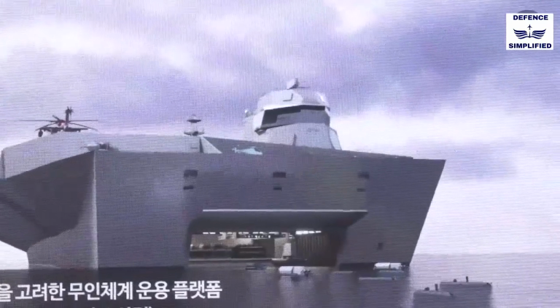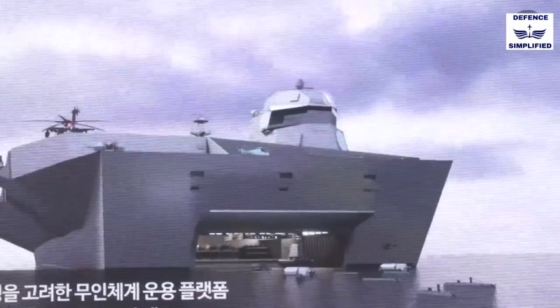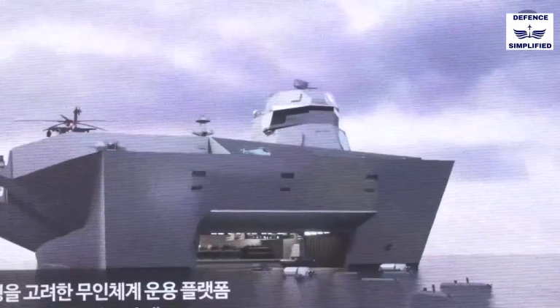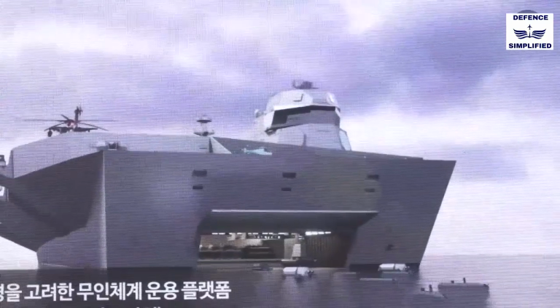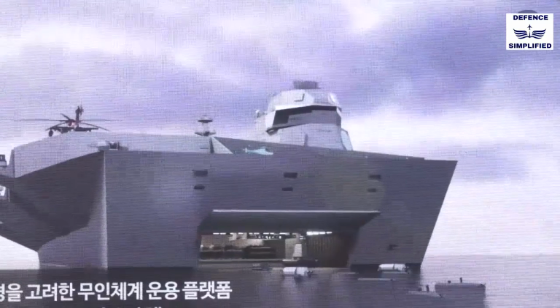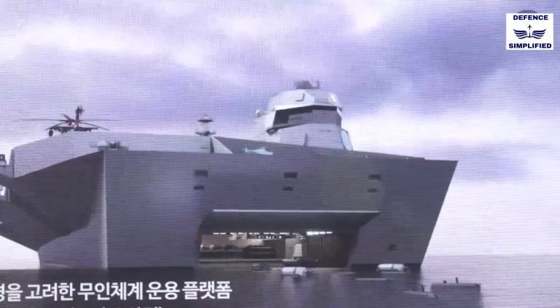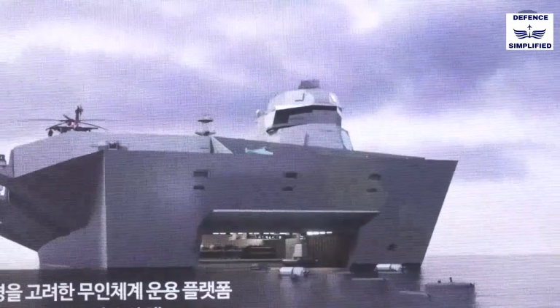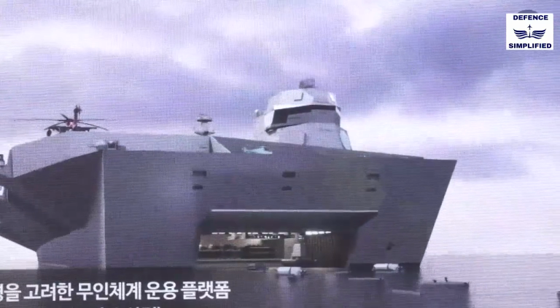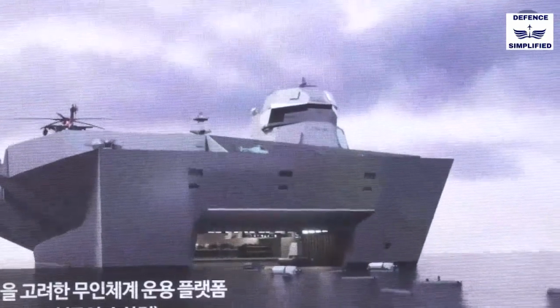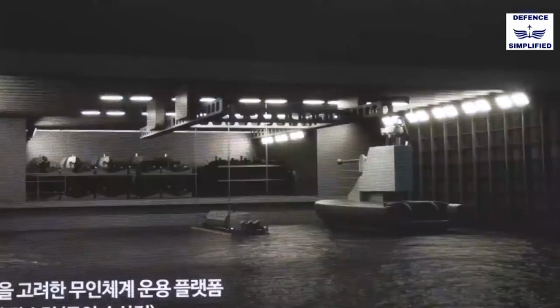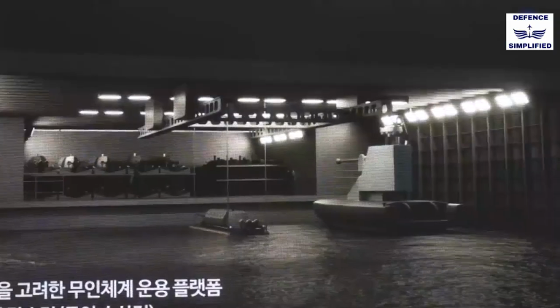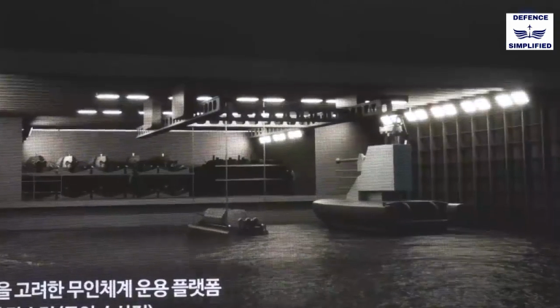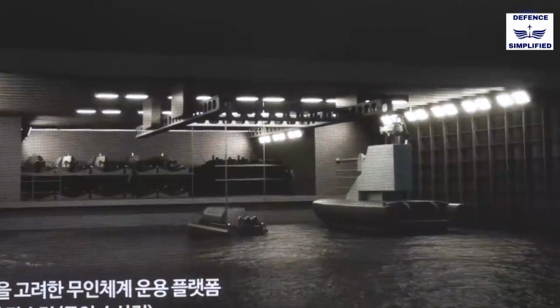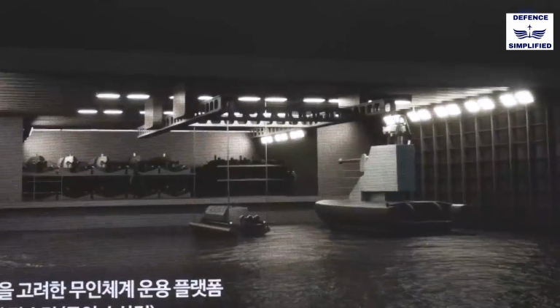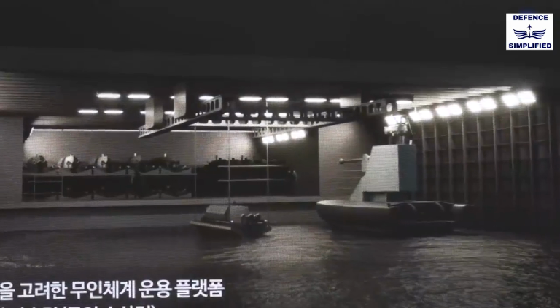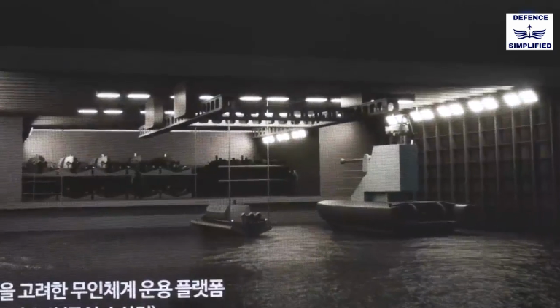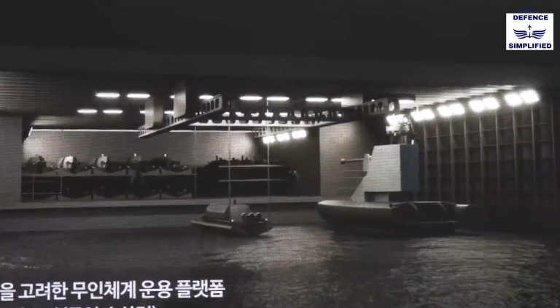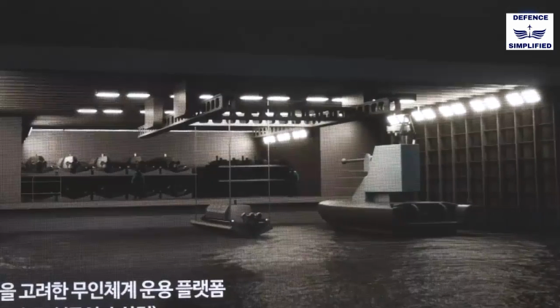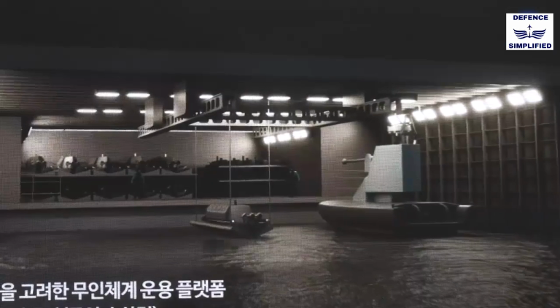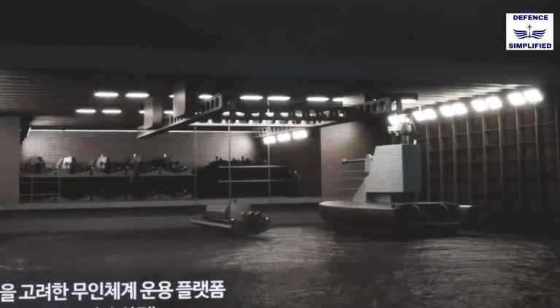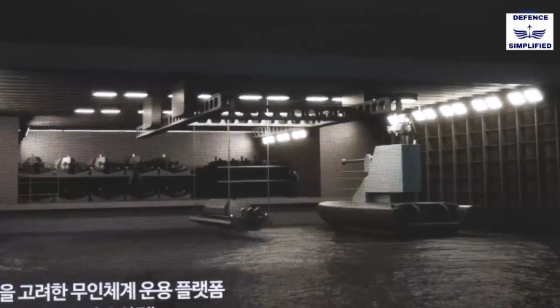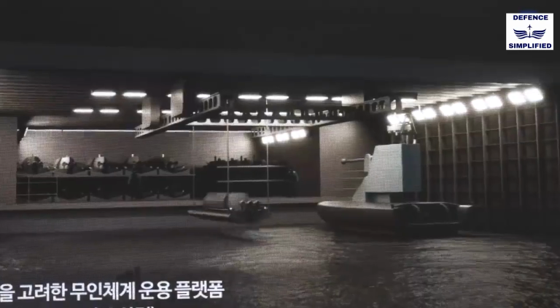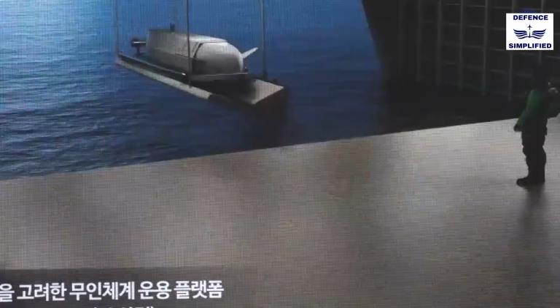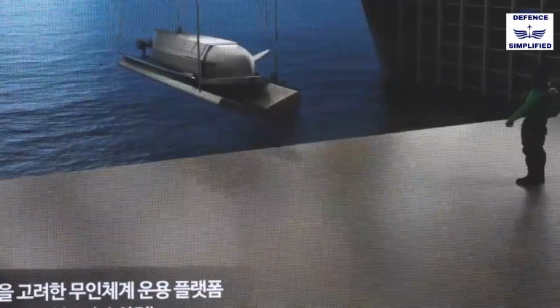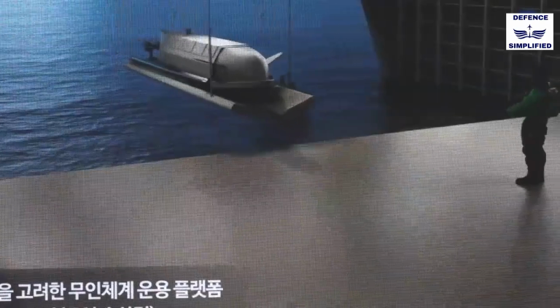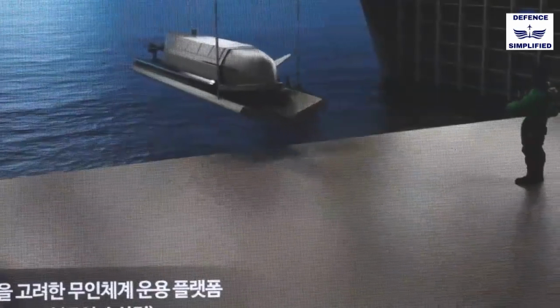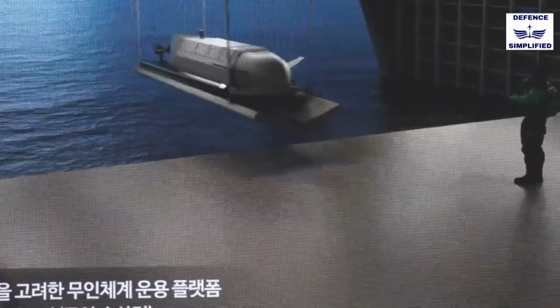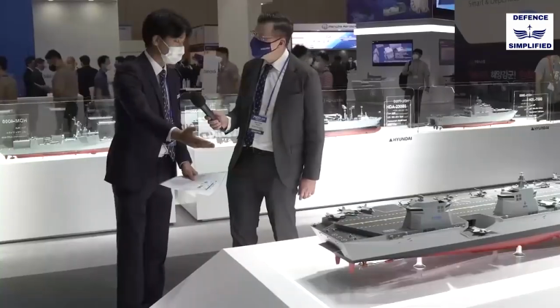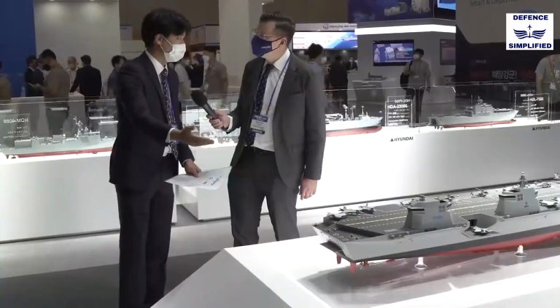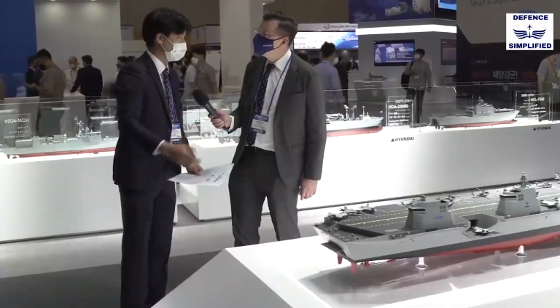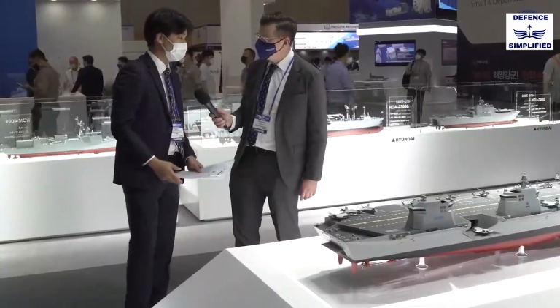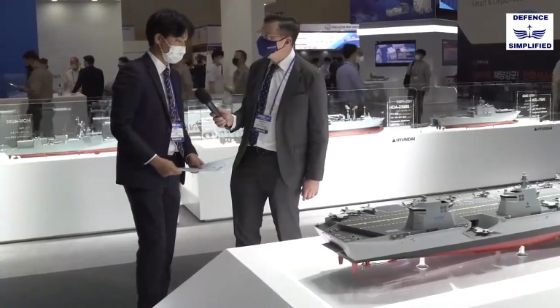This is the after-ramp. We can use this after-ramp to operate the USV and UUV.